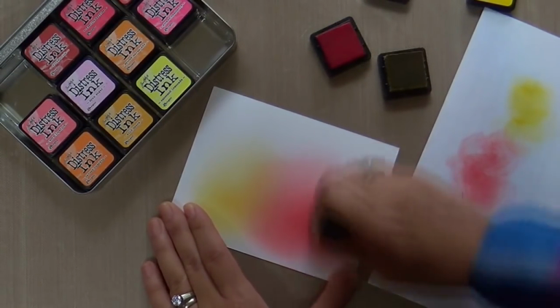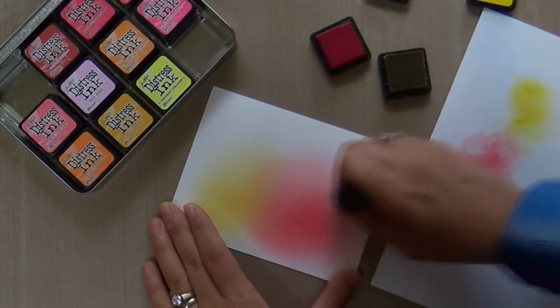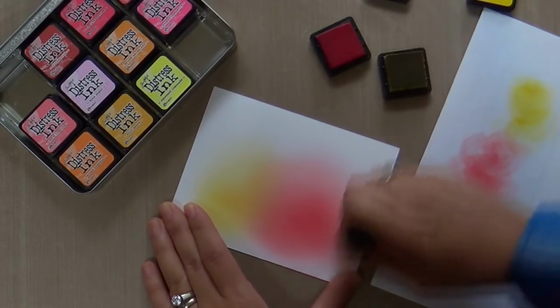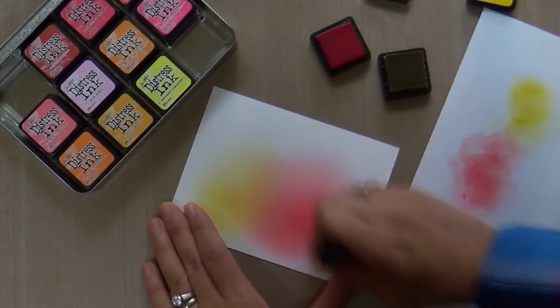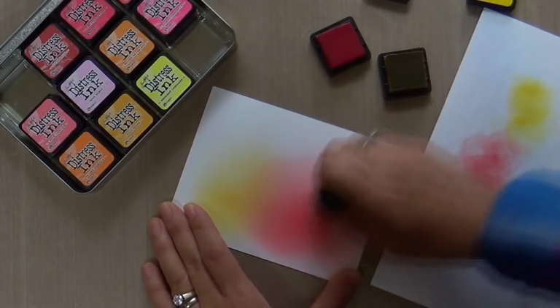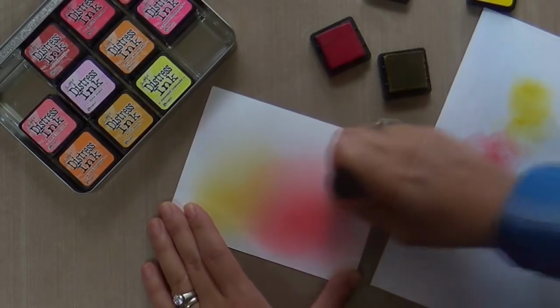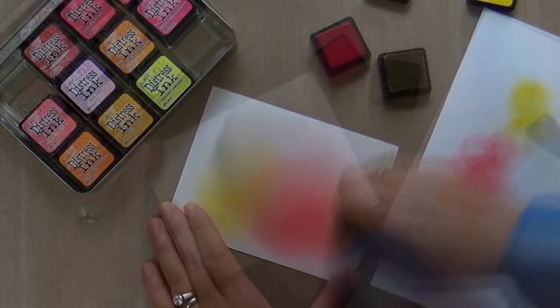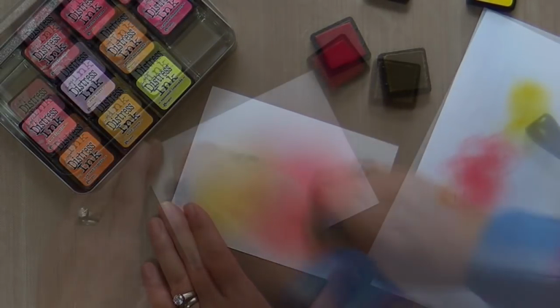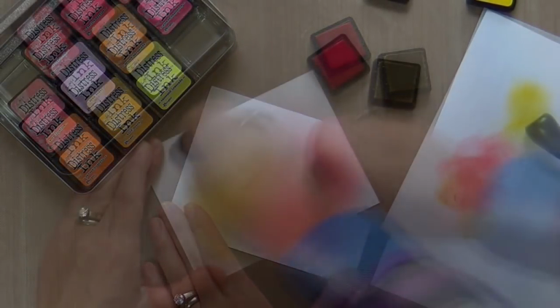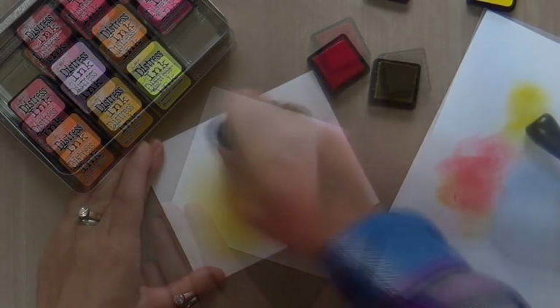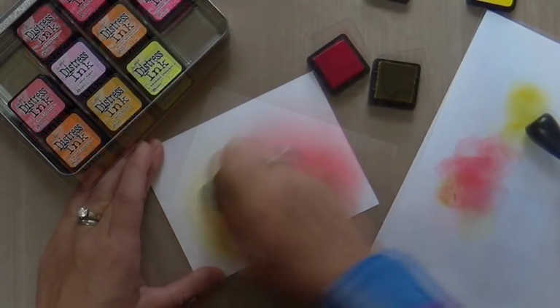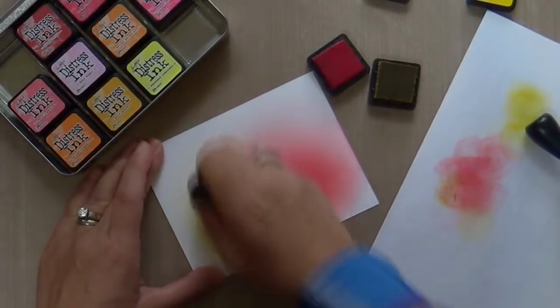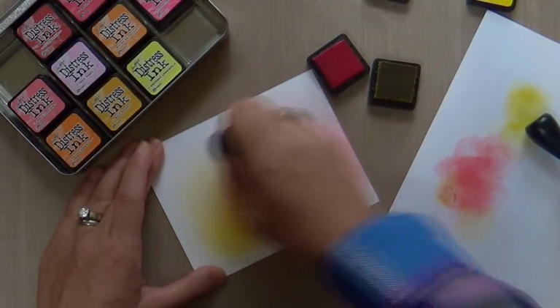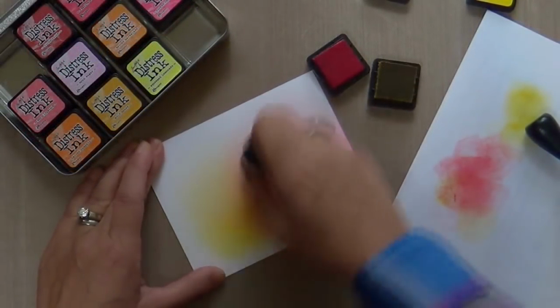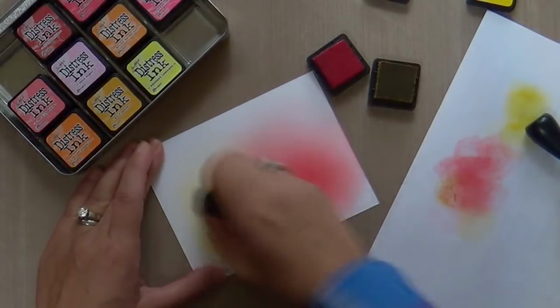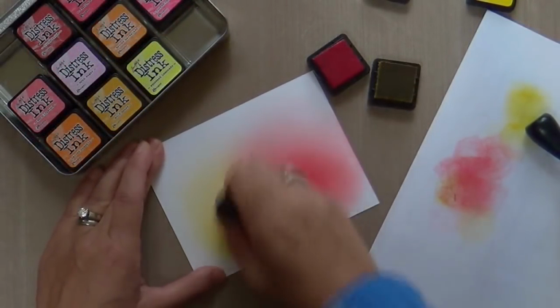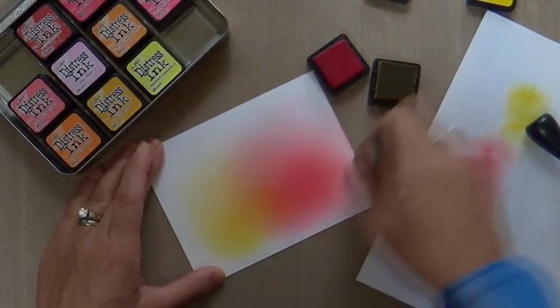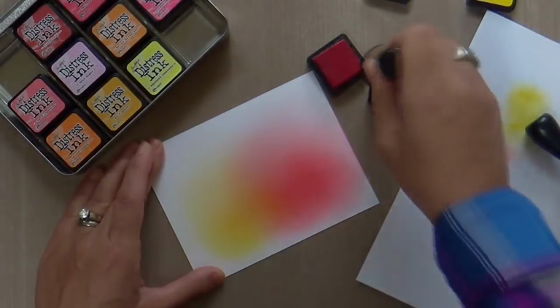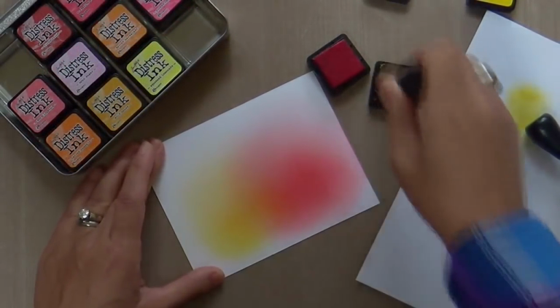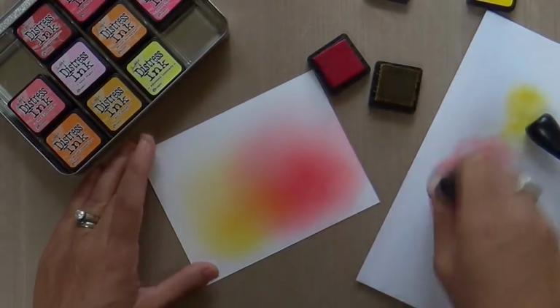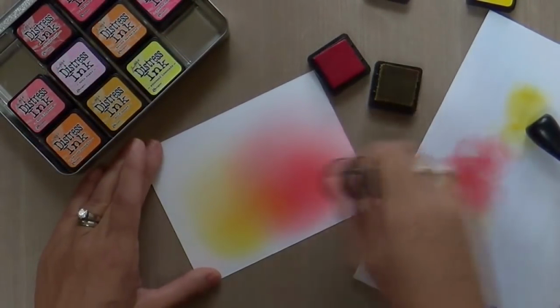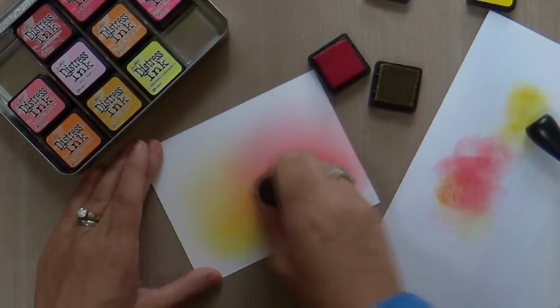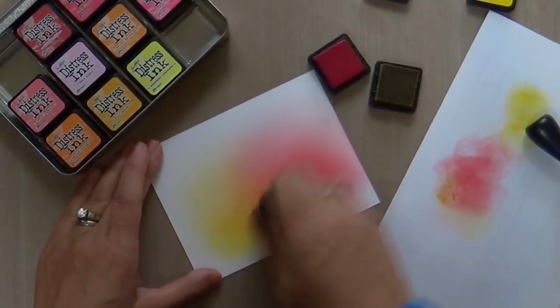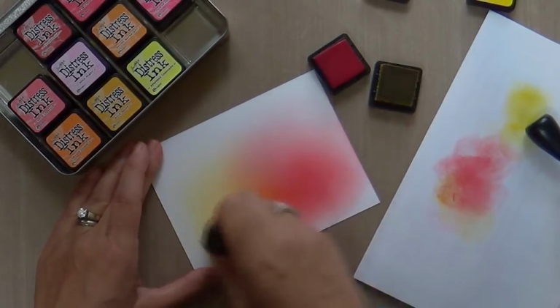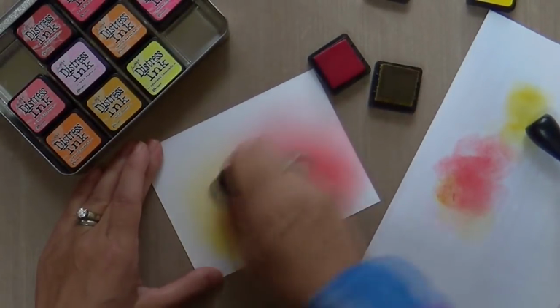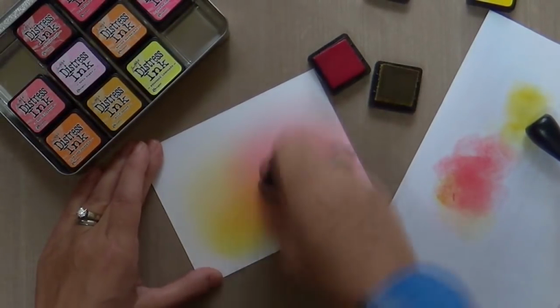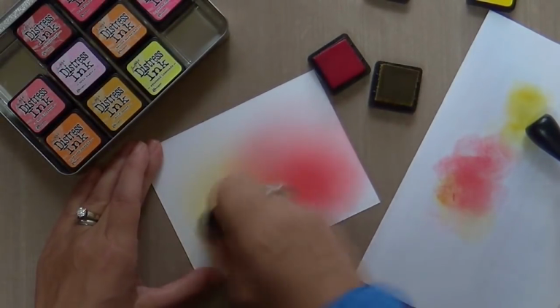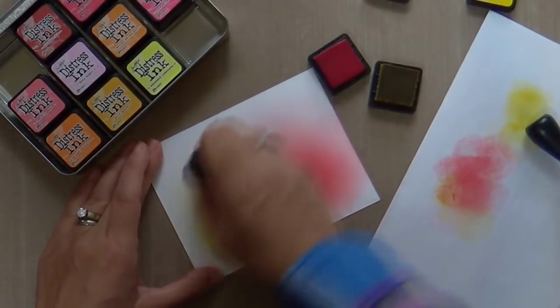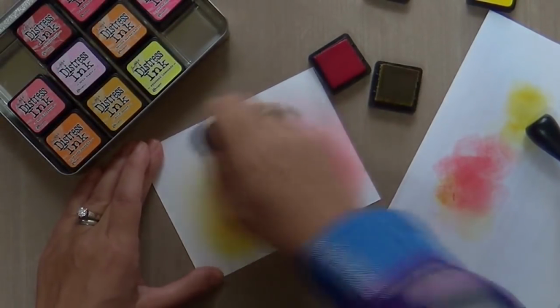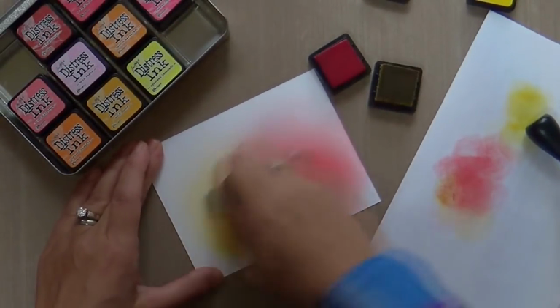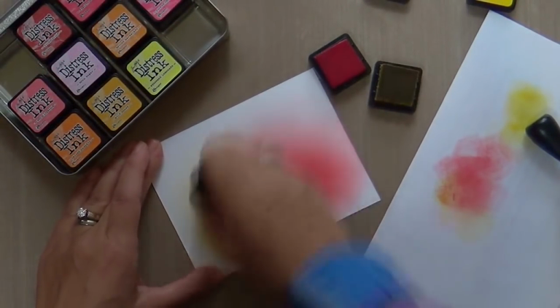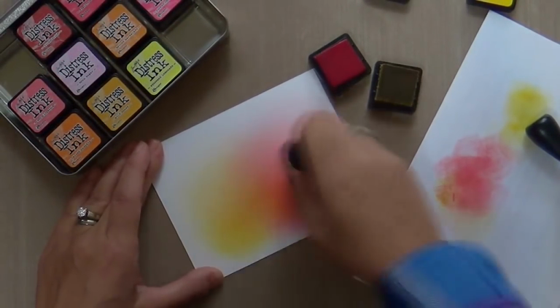To me, I just love the two together. When they overlap, you get a bit of orange right there in the middle.